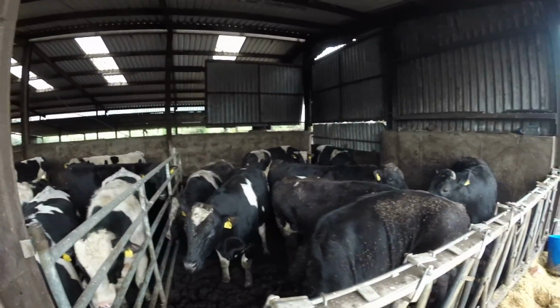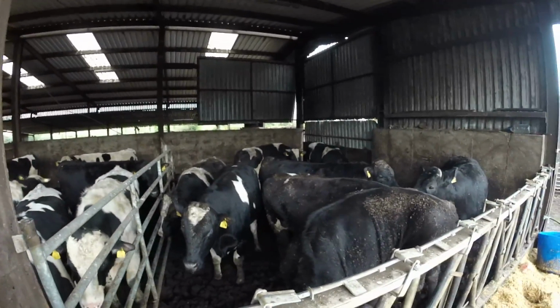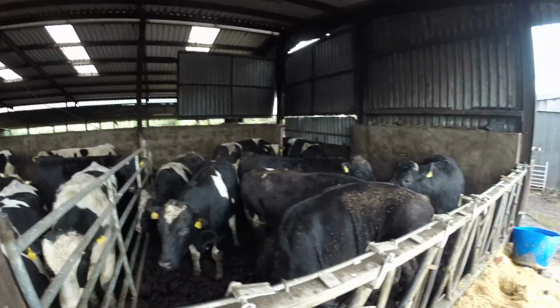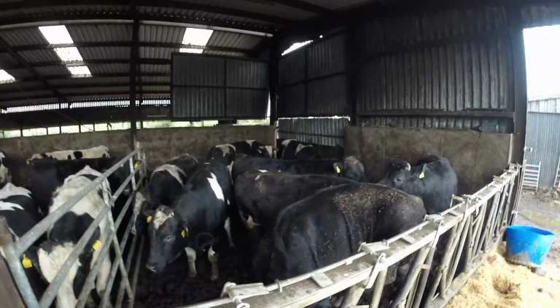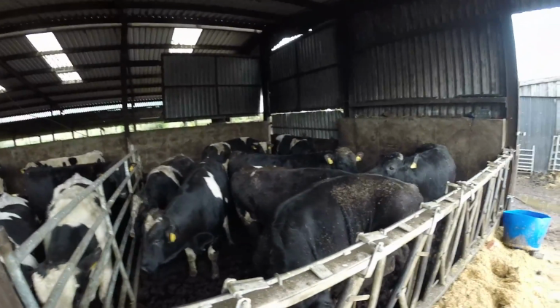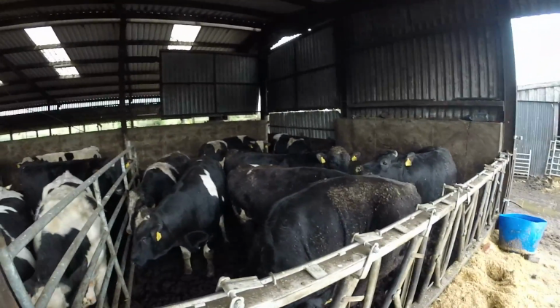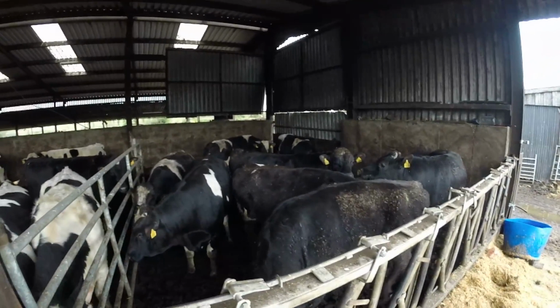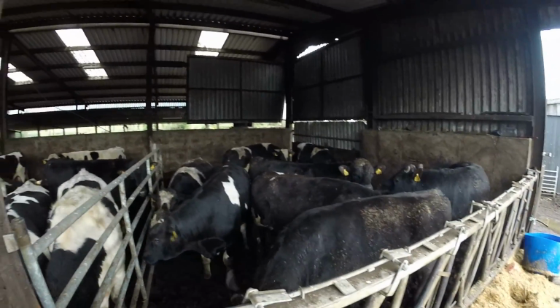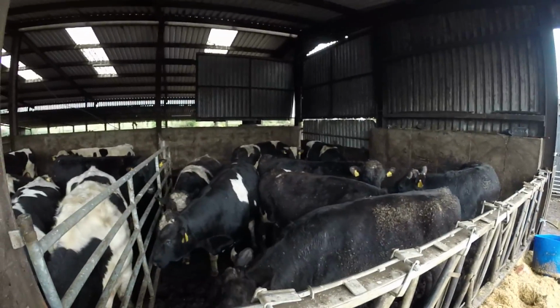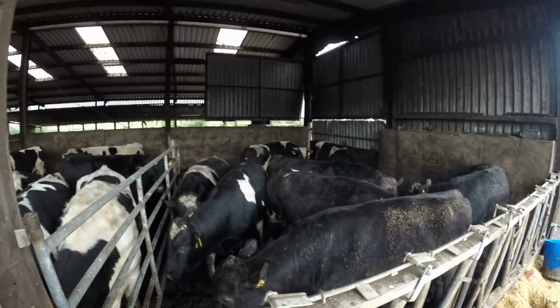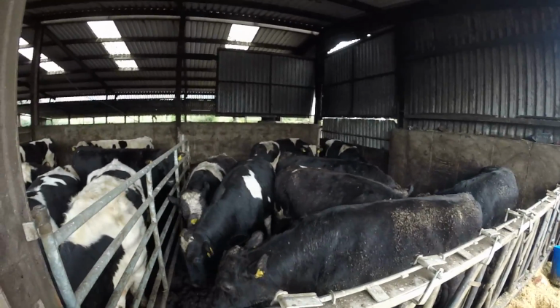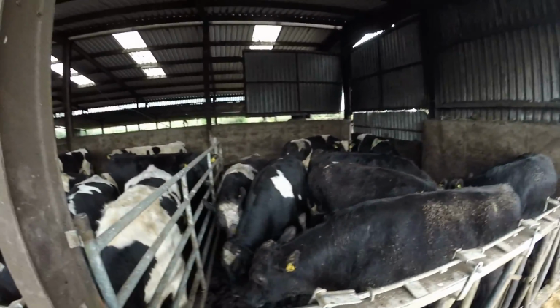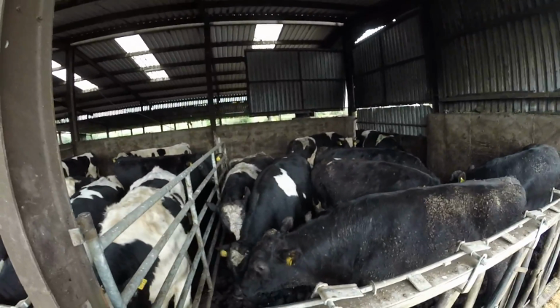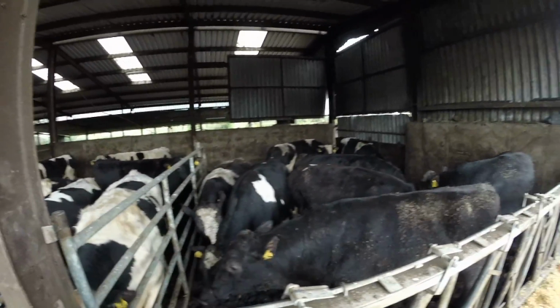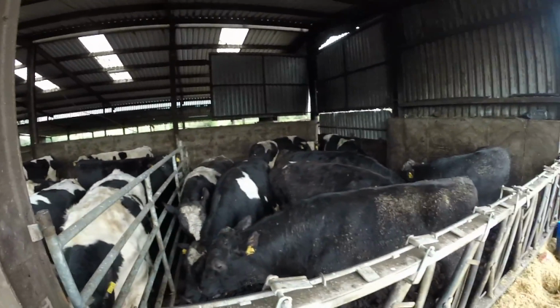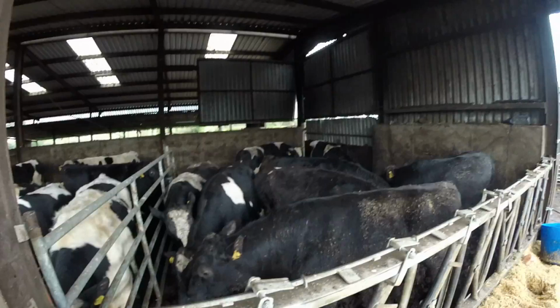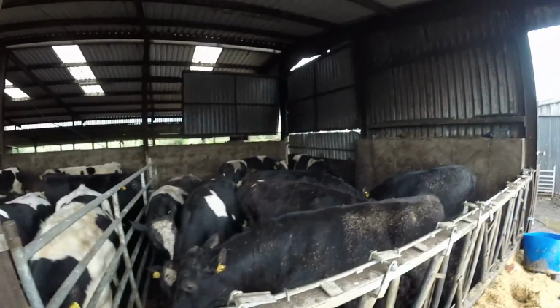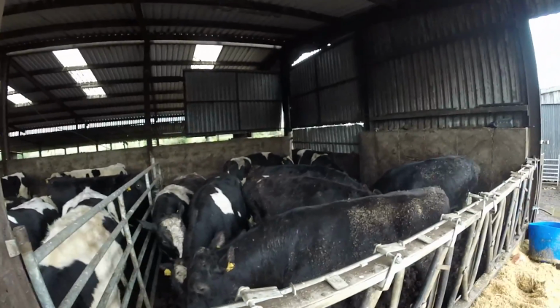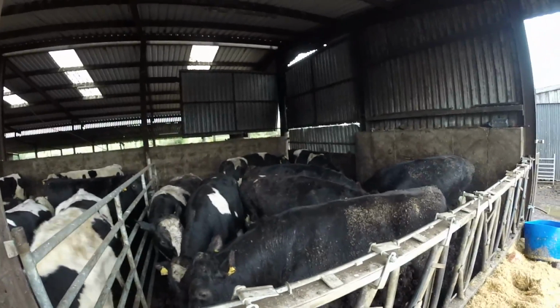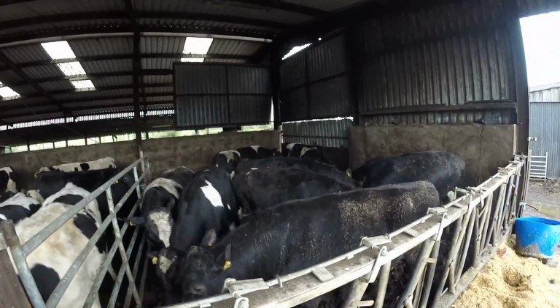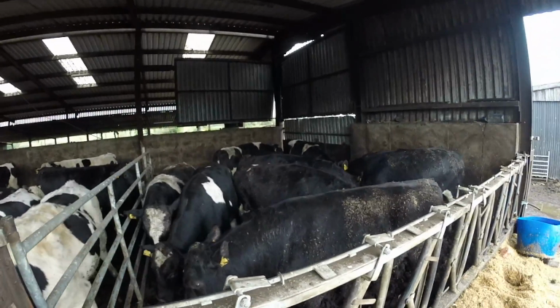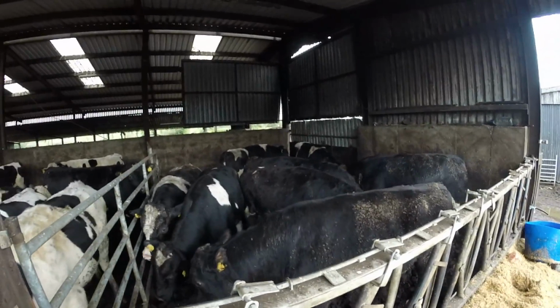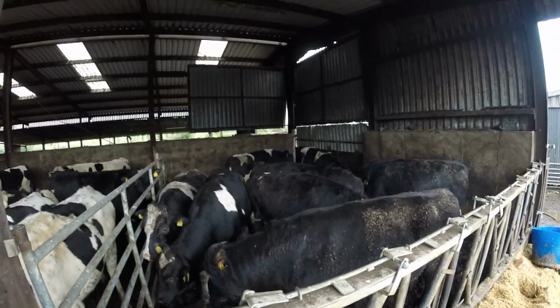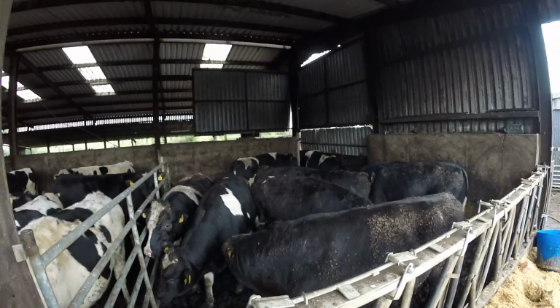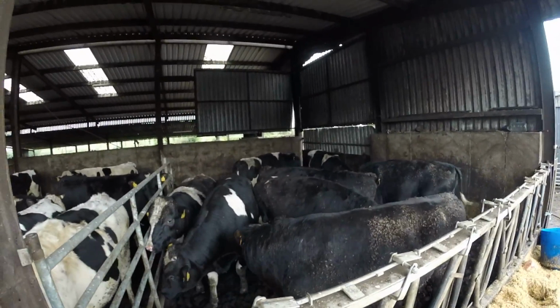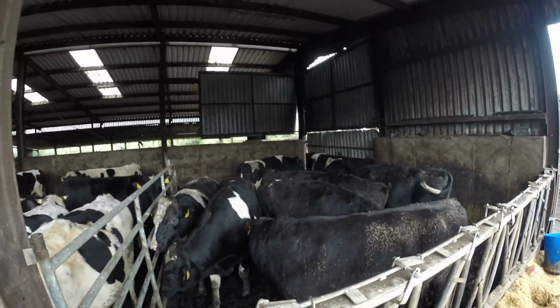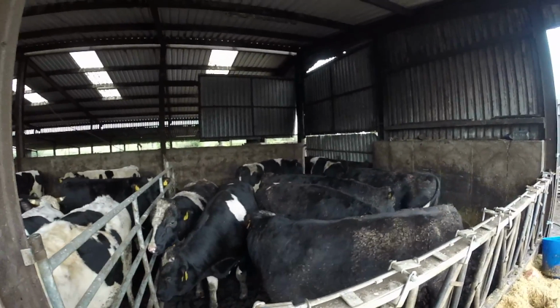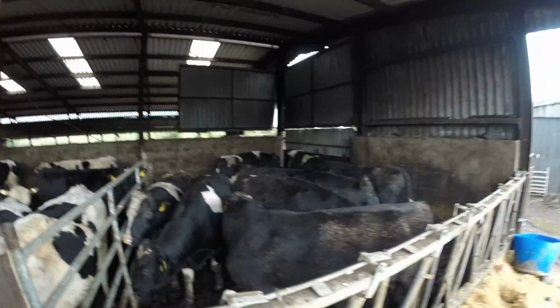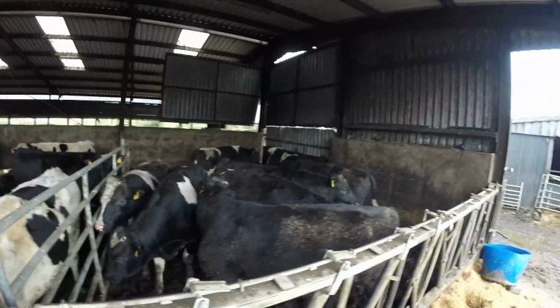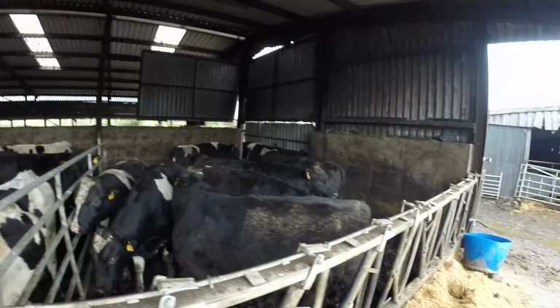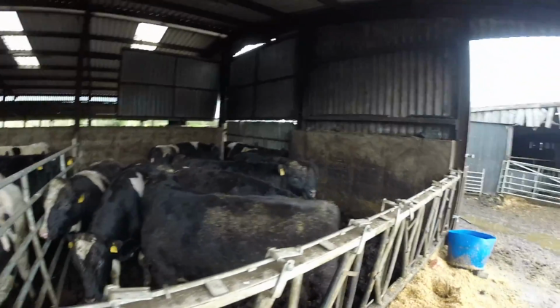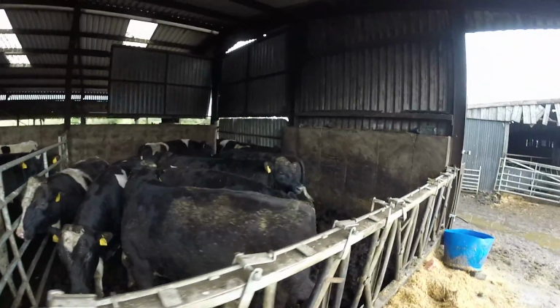Overall the price isn't great at all, but there's not a whole lot you can do about that.